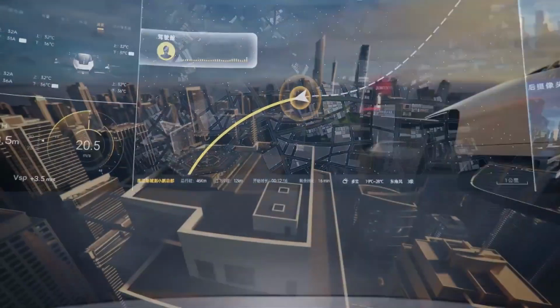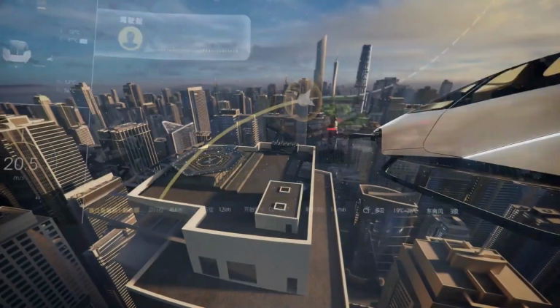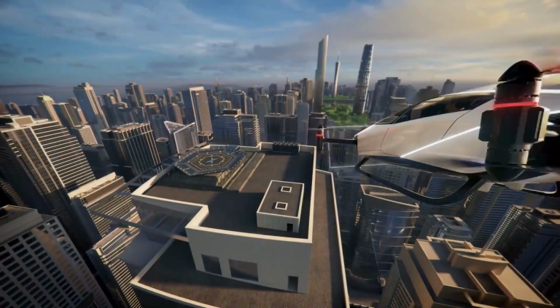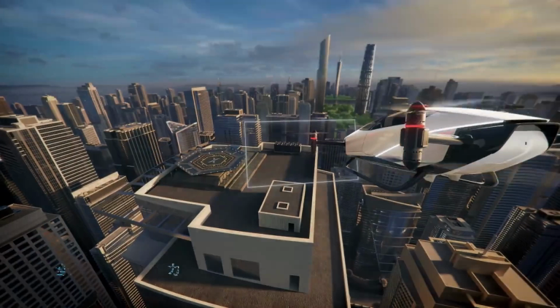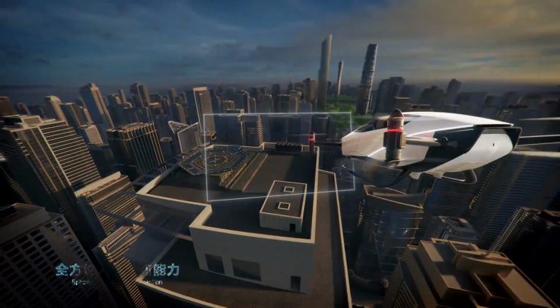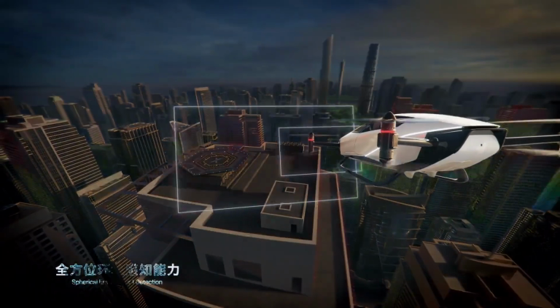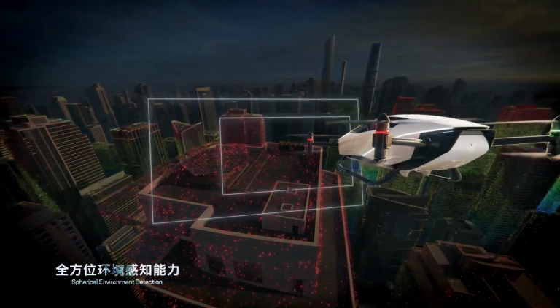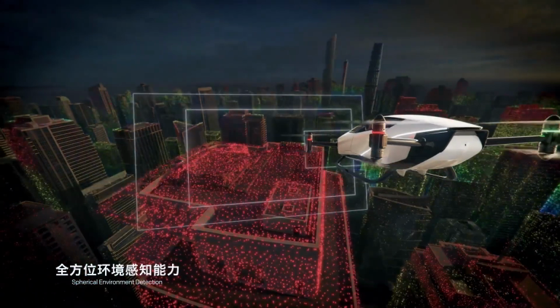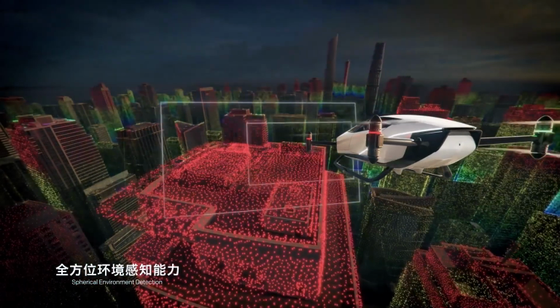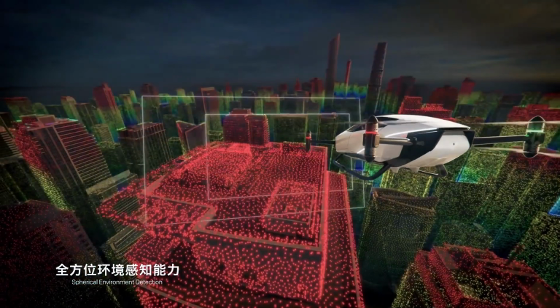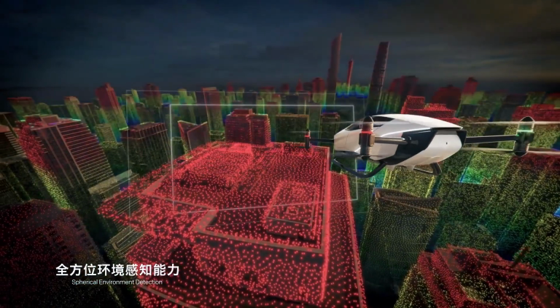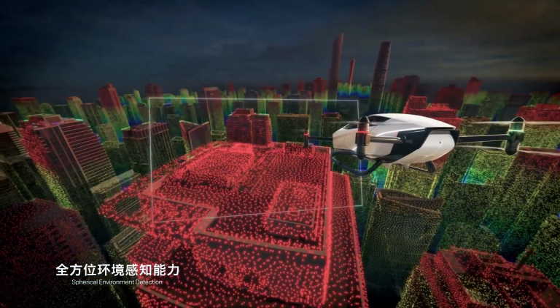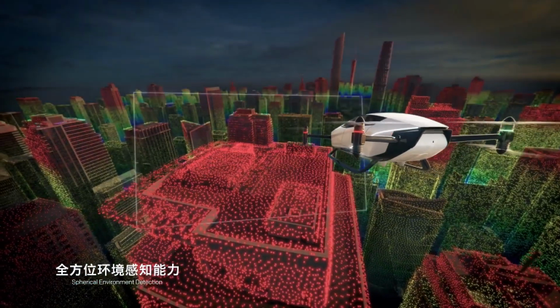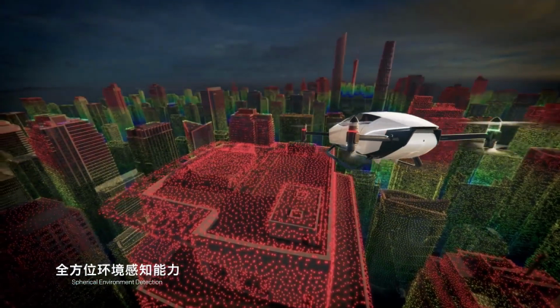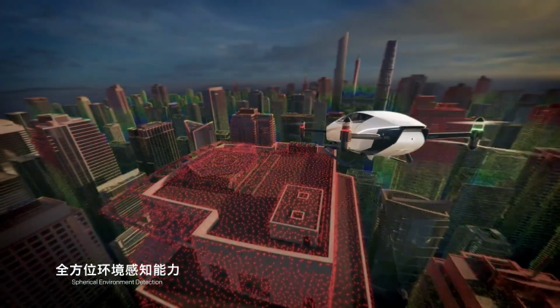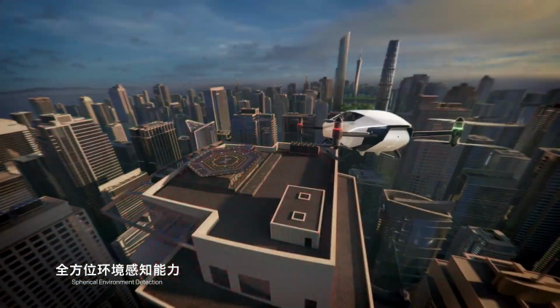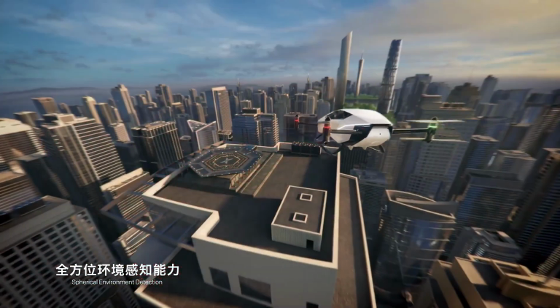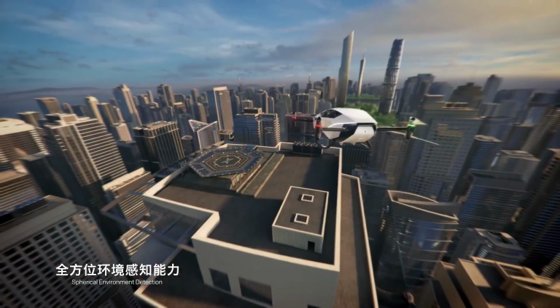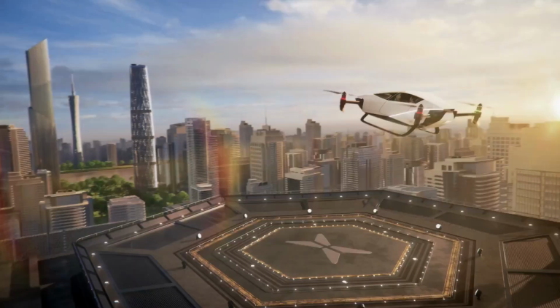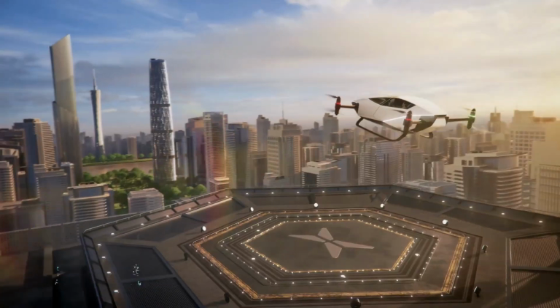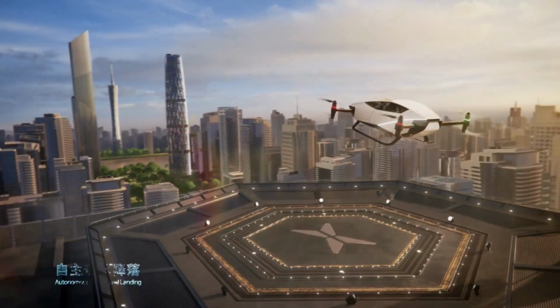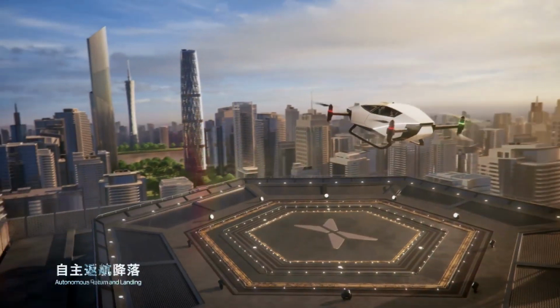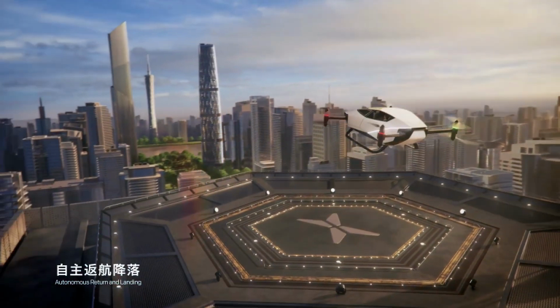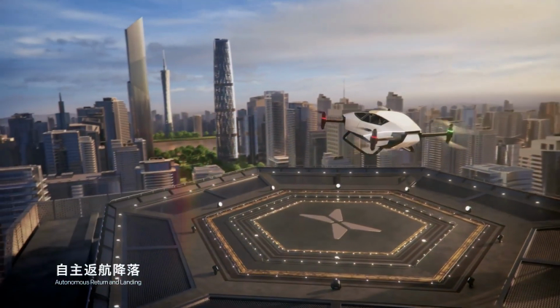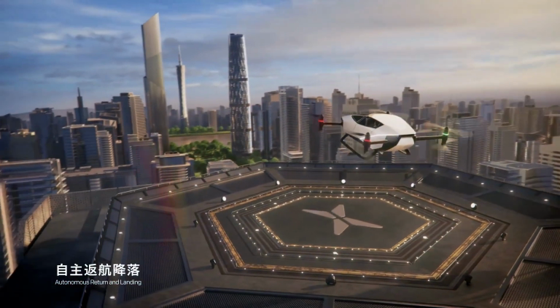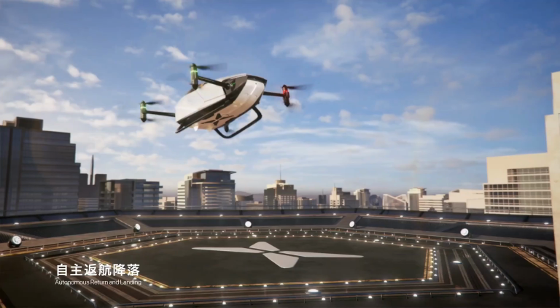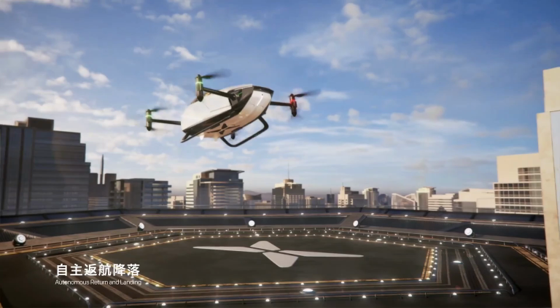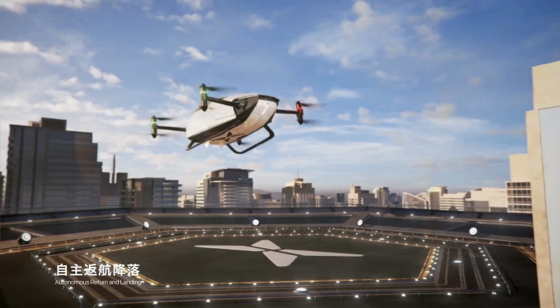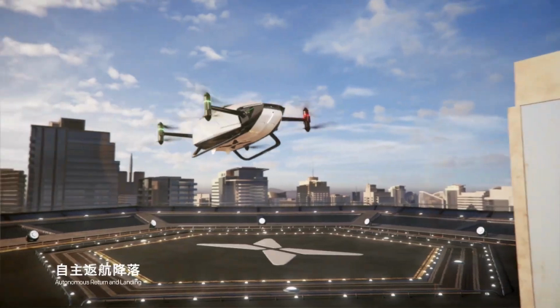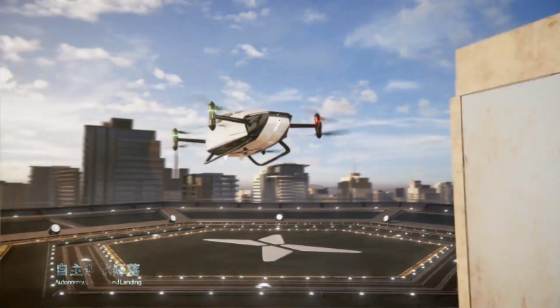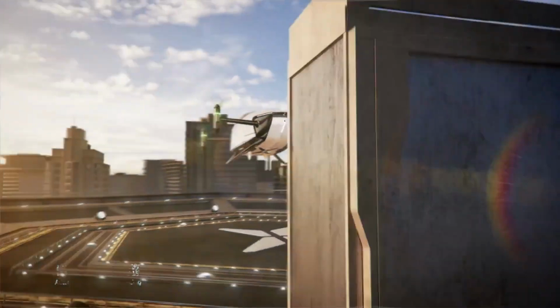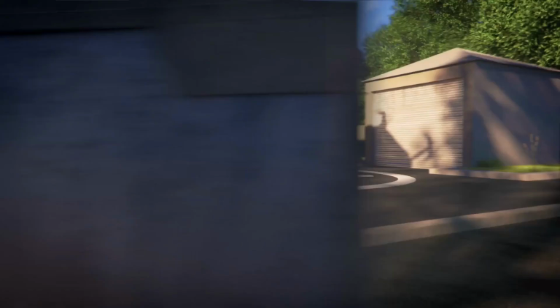In emergencies, the X-2 can autonomously return and land, offering peace of mind for every journey.